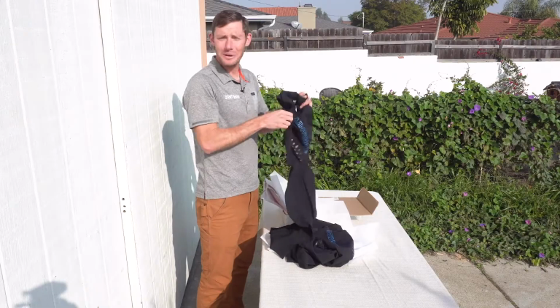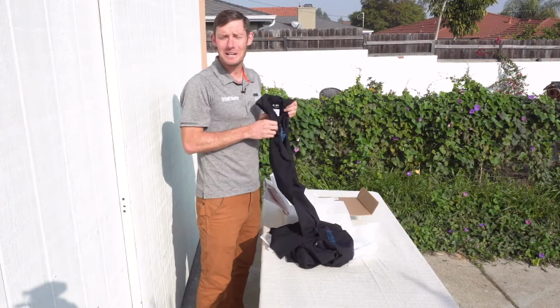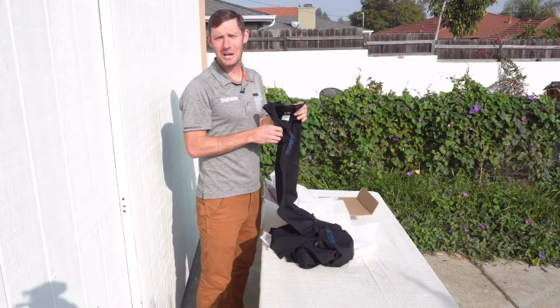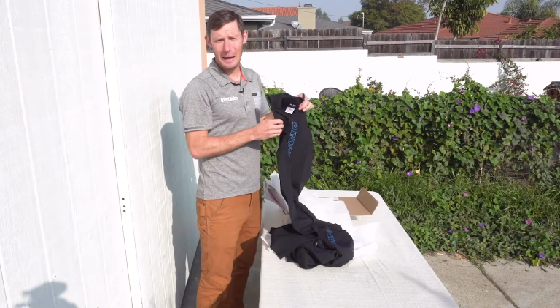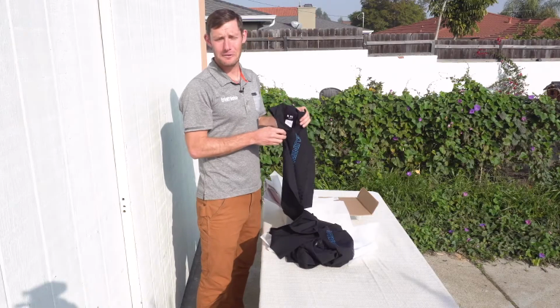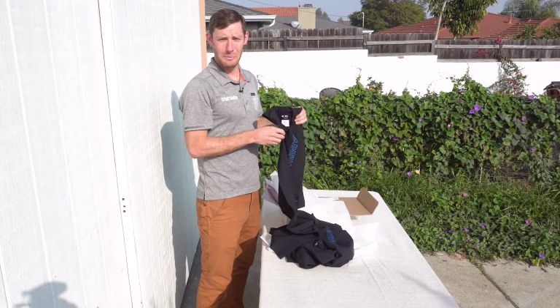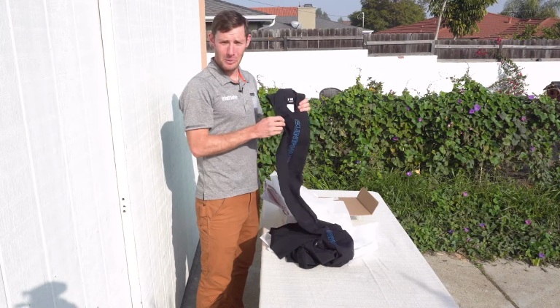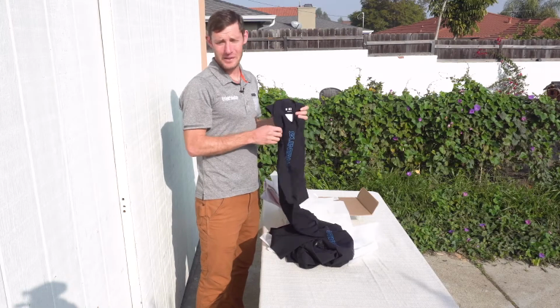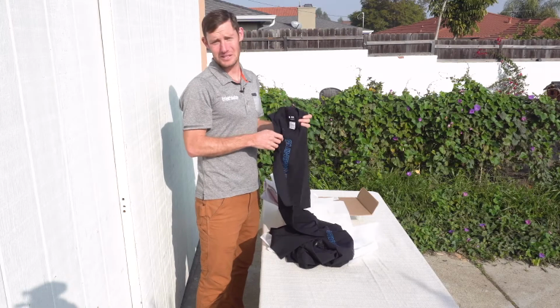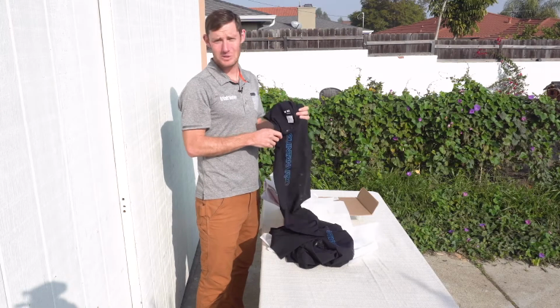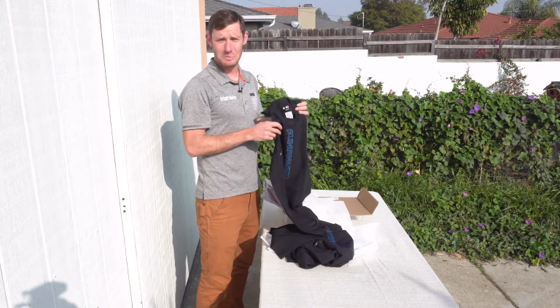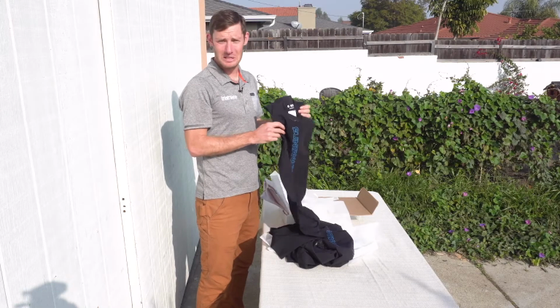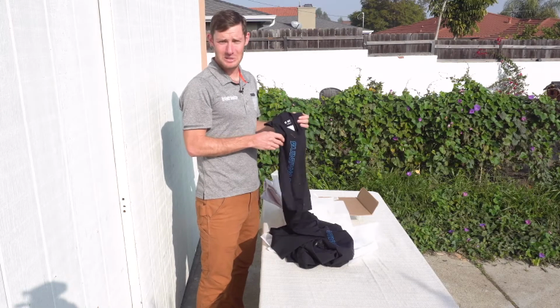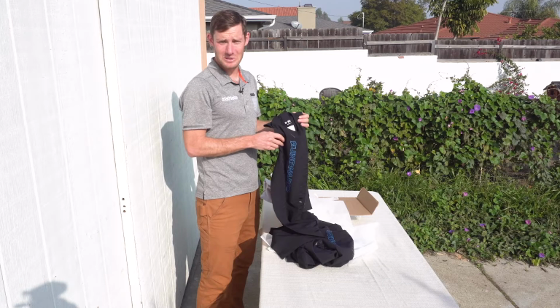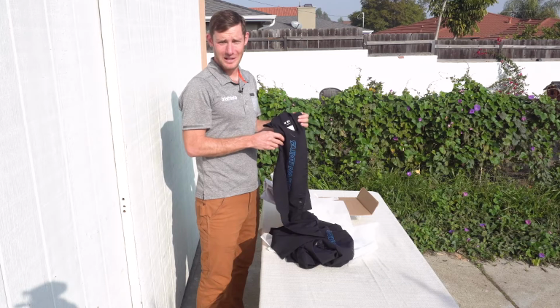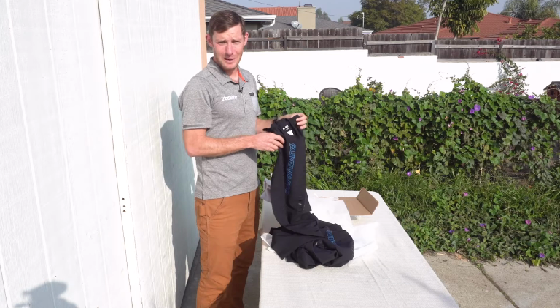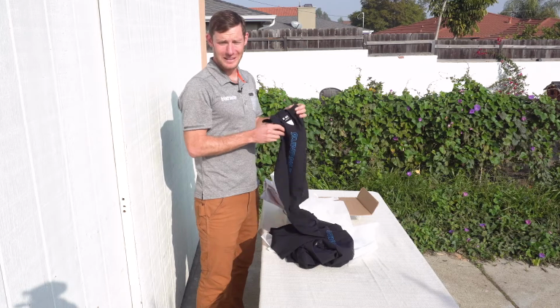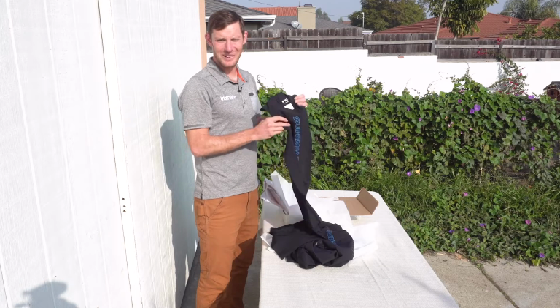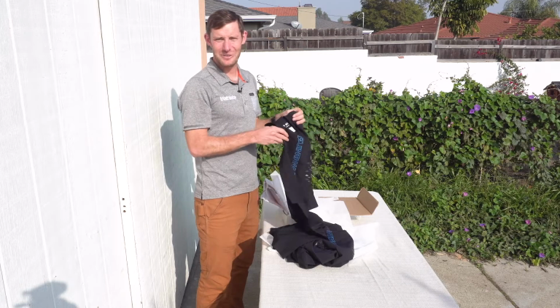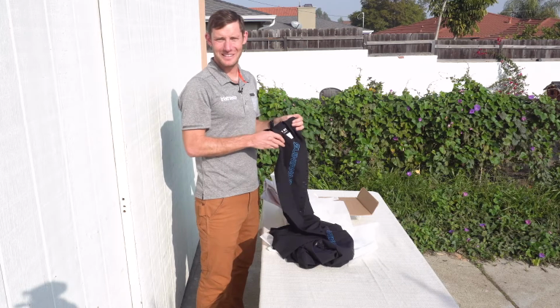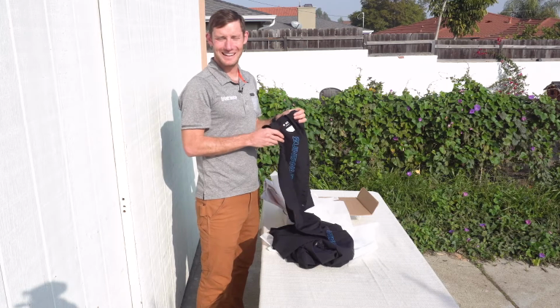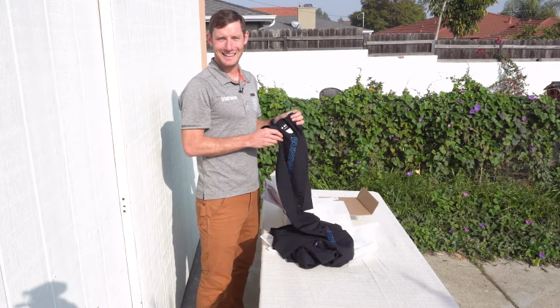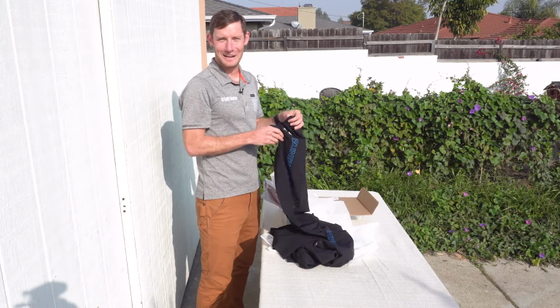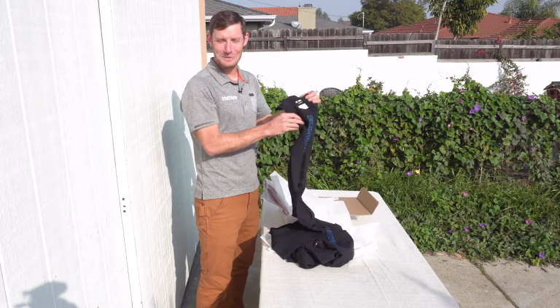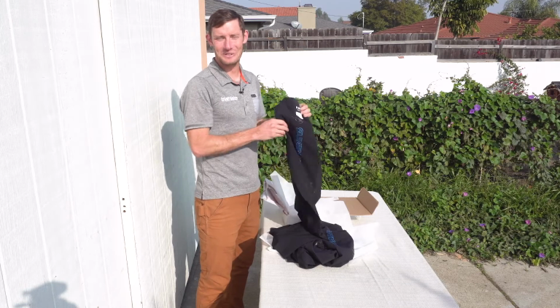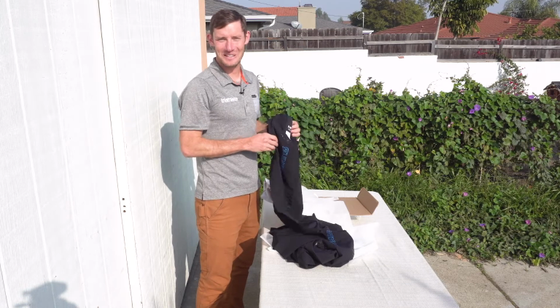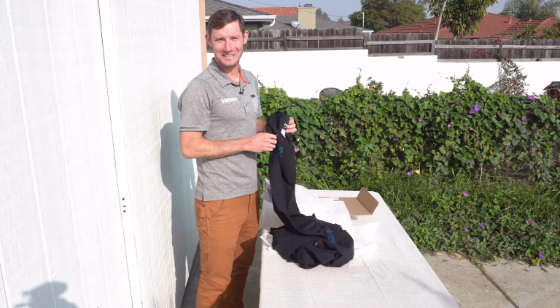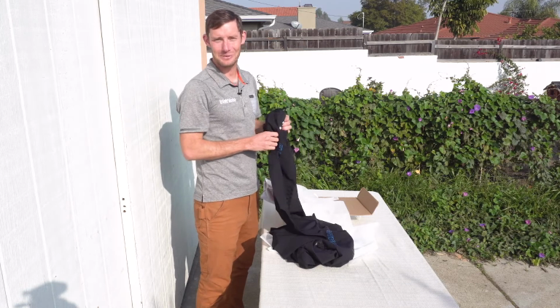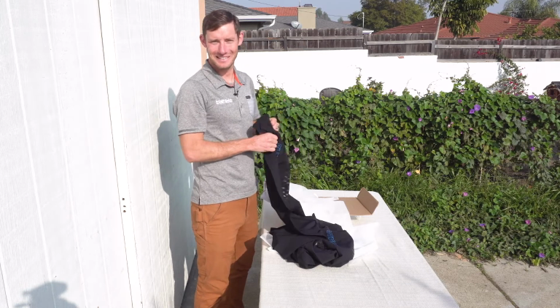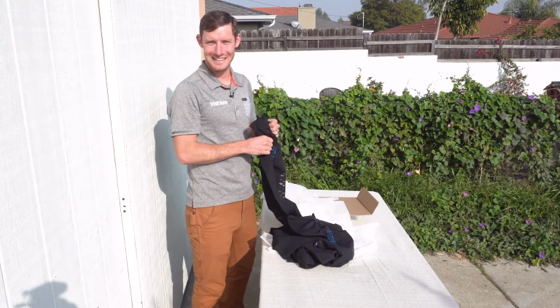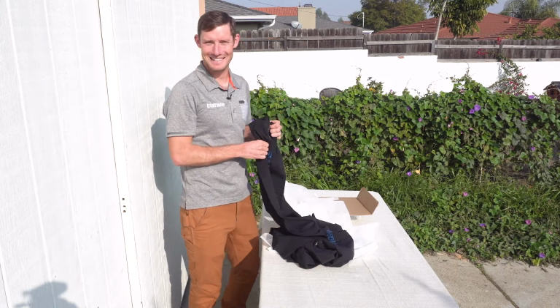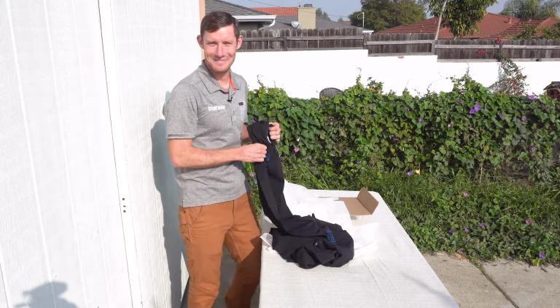Anyway, check back for more on these two speed suits, but that's all for us today. I'm Chris Foster and we'll see you next time.